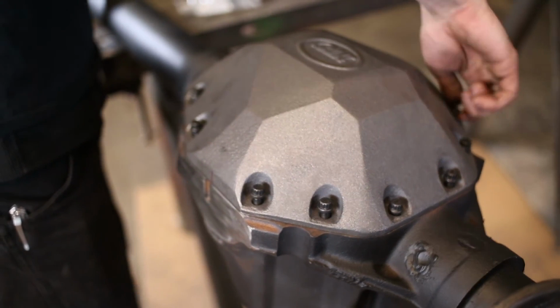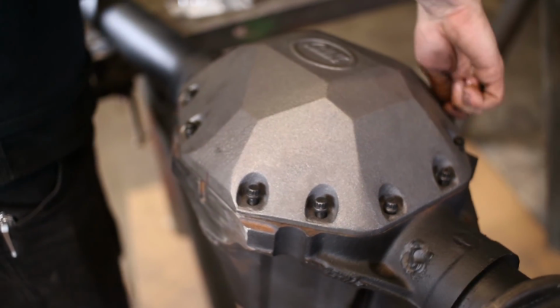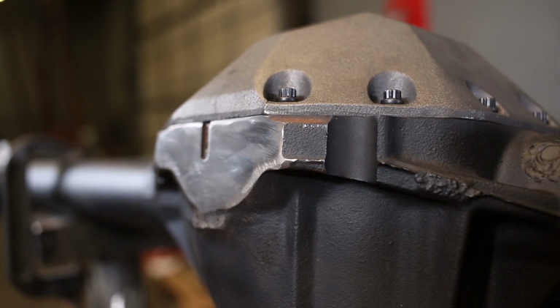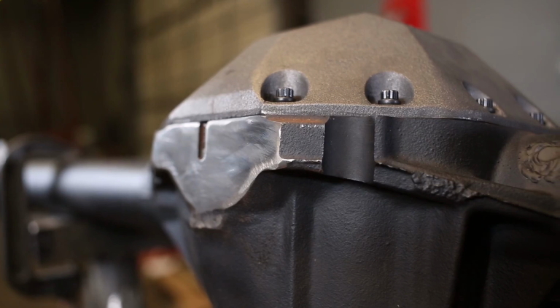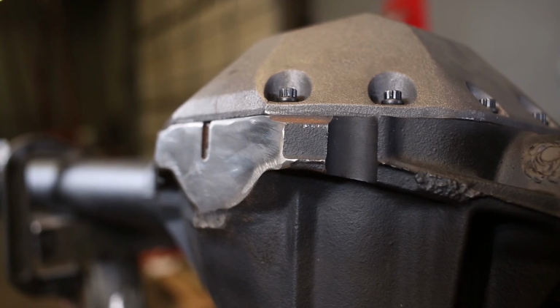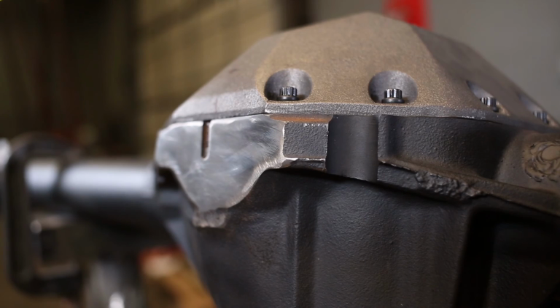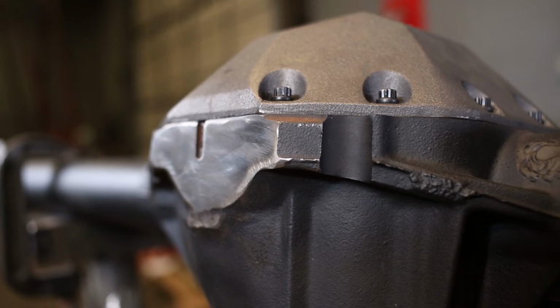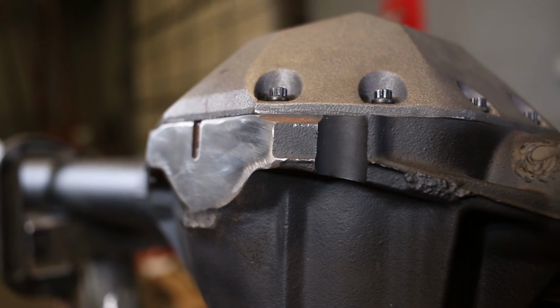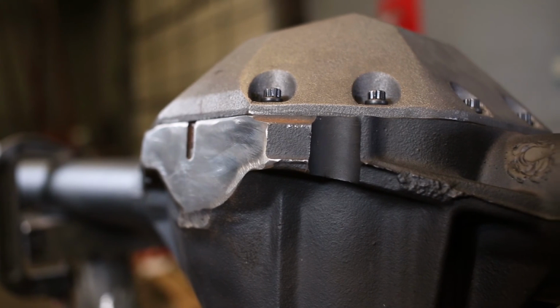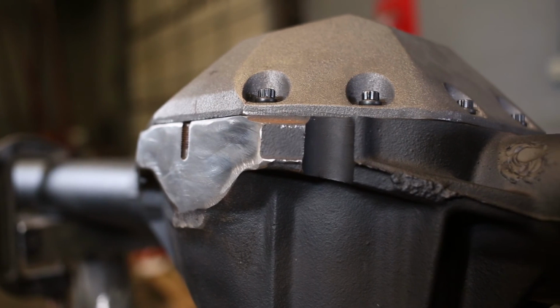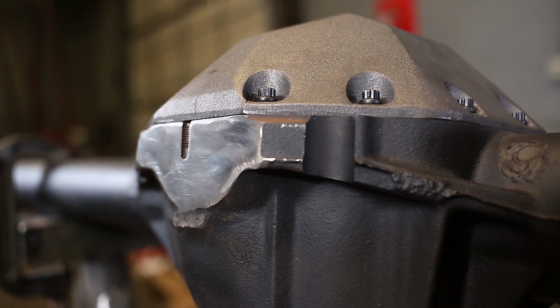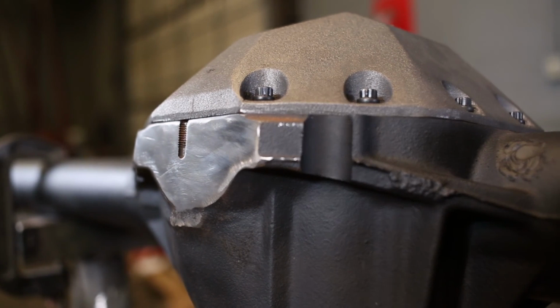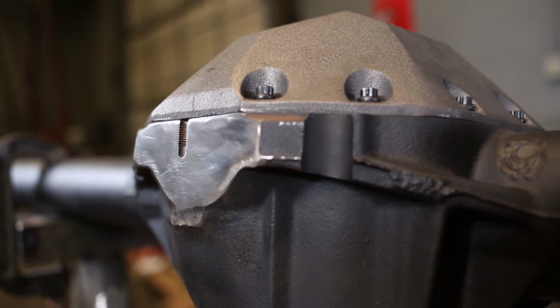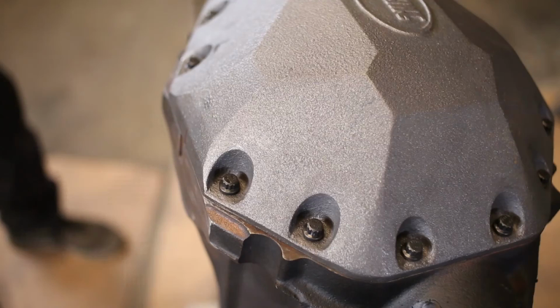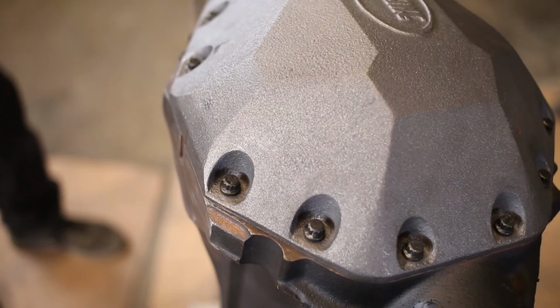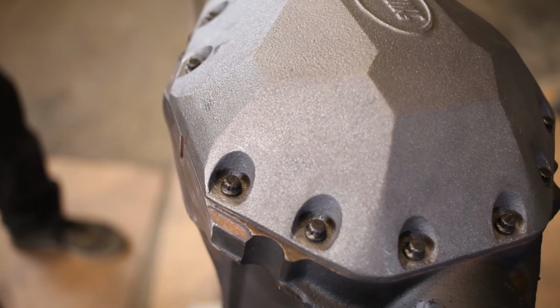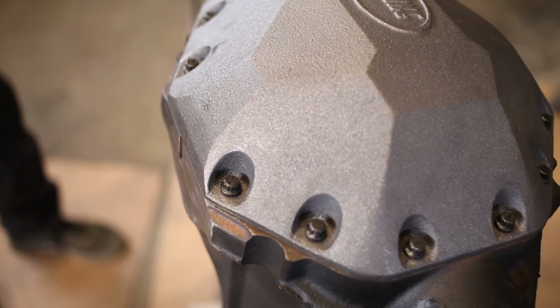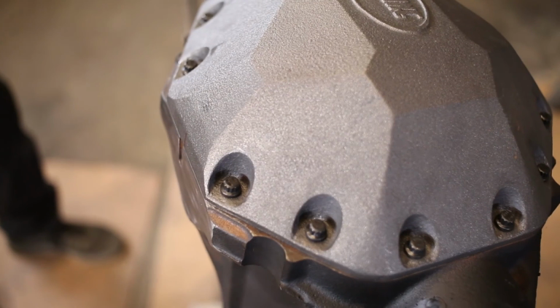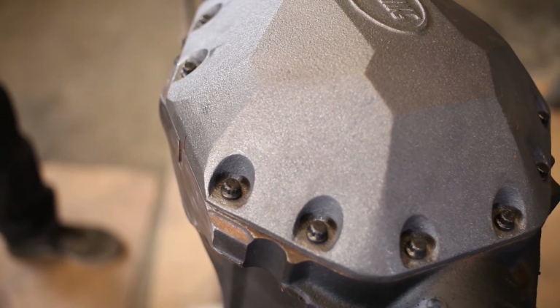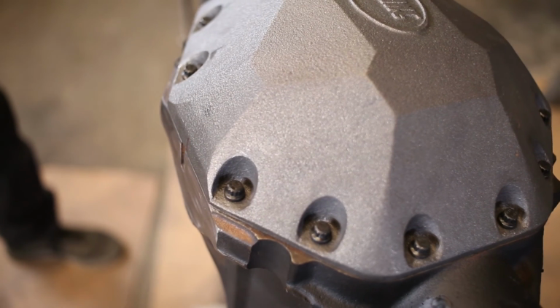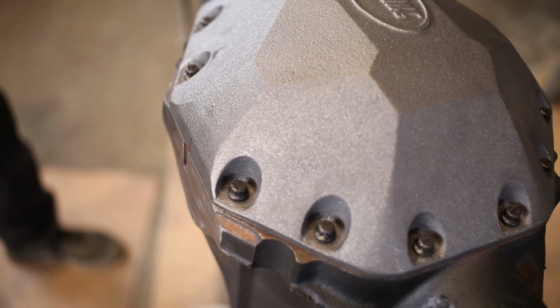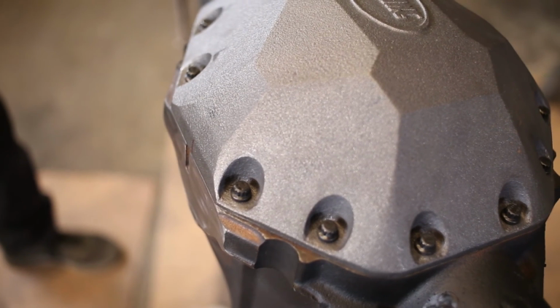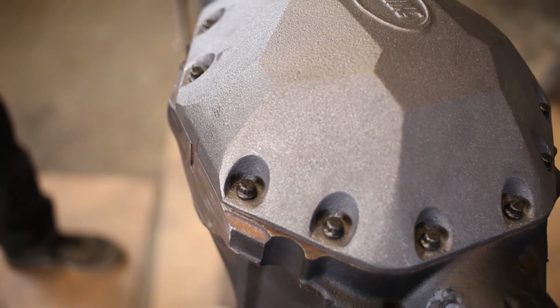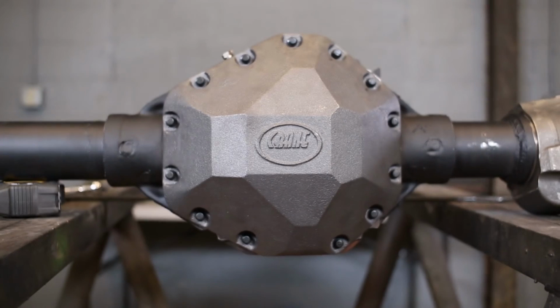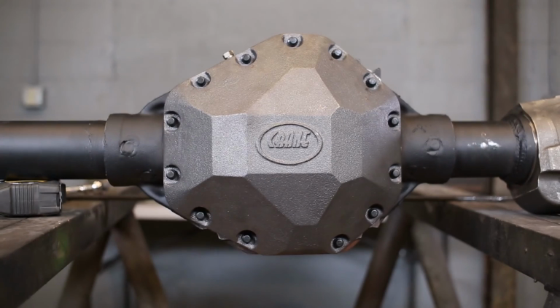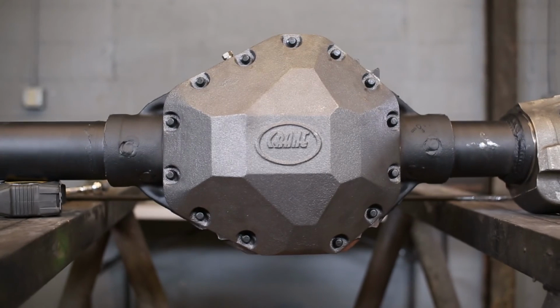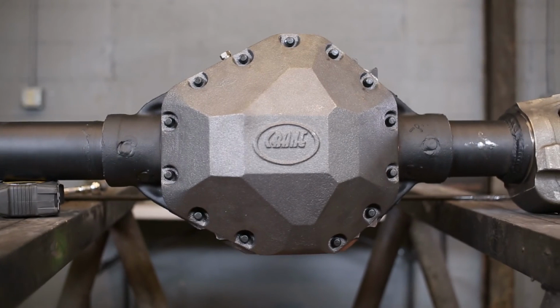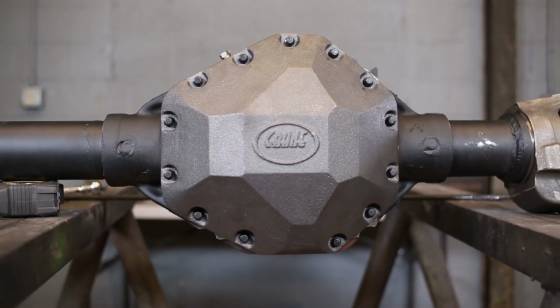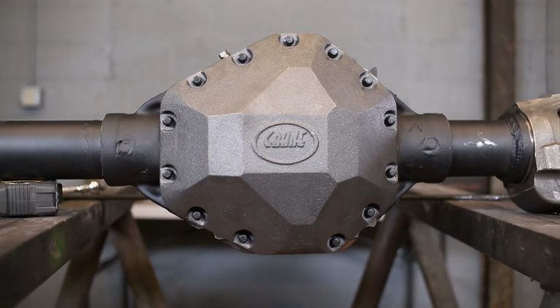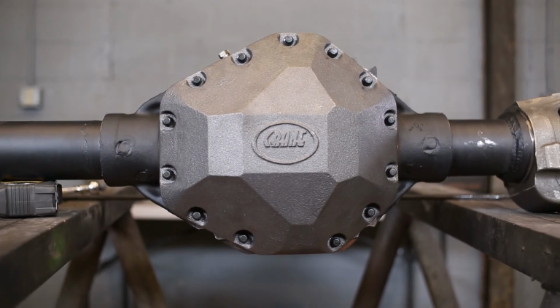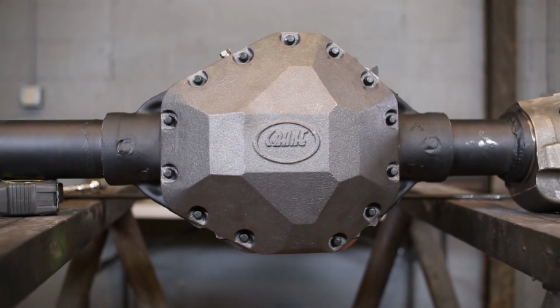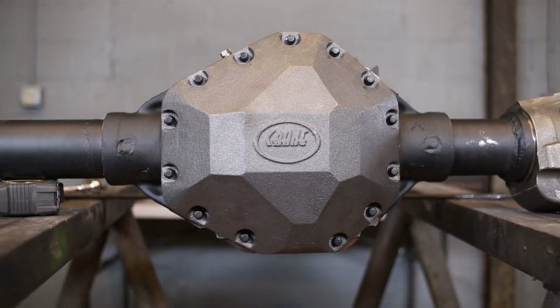In just under 30 minutes, we have converted our 14-bolt factory housing into a new 13-bolt.